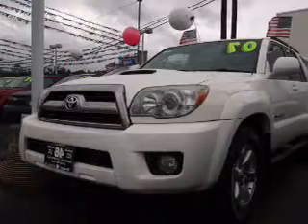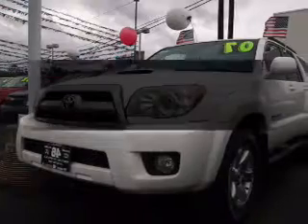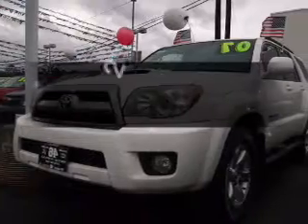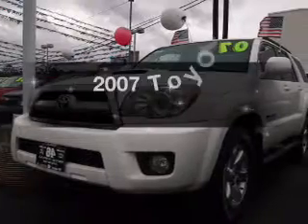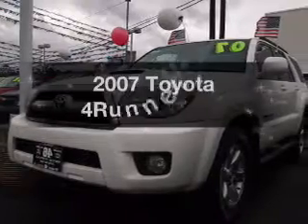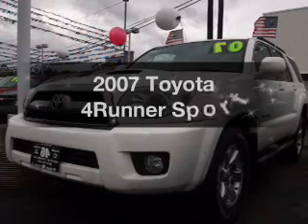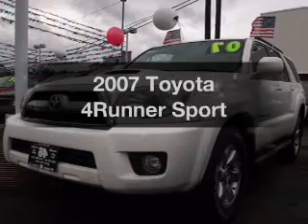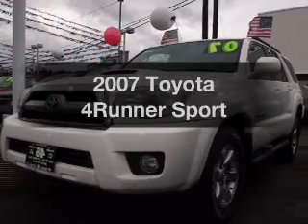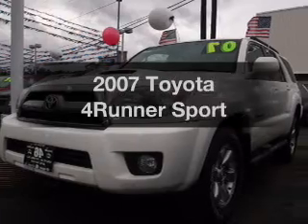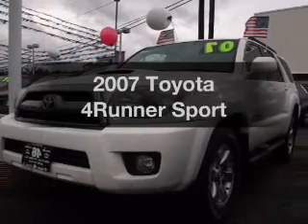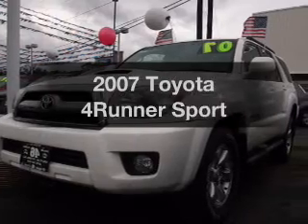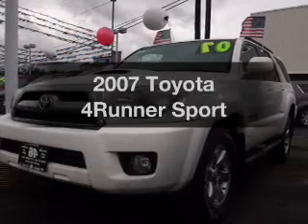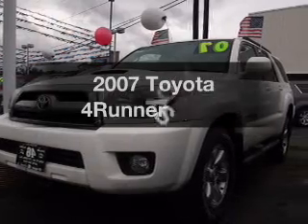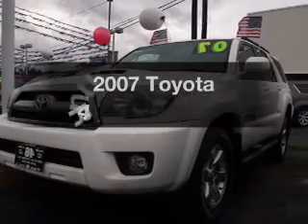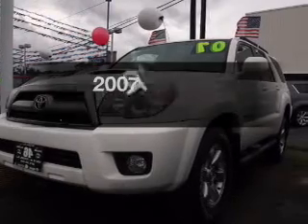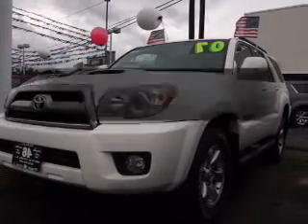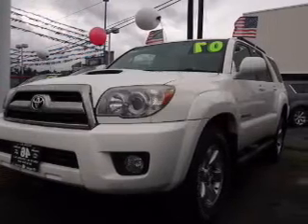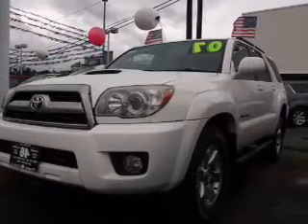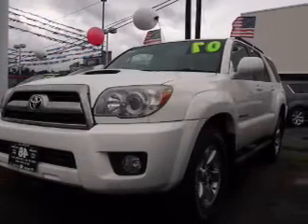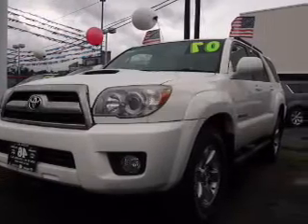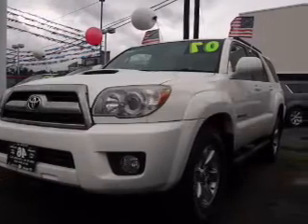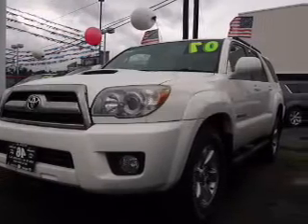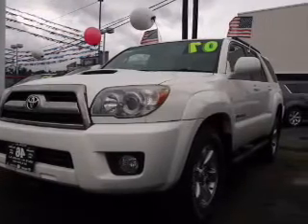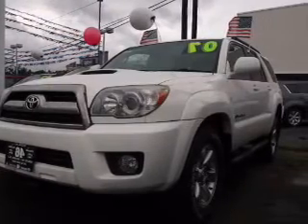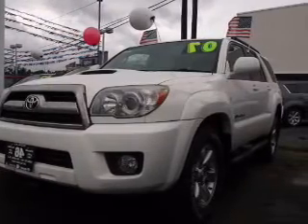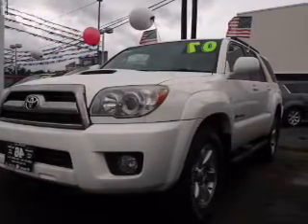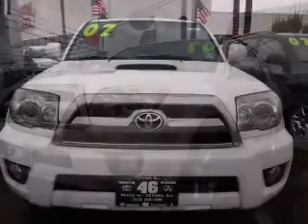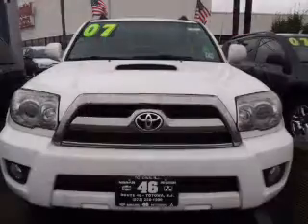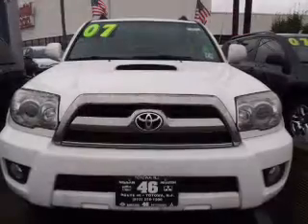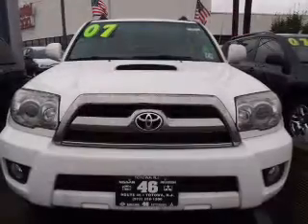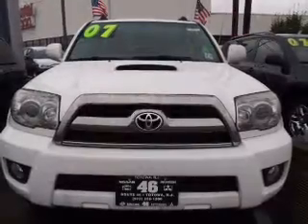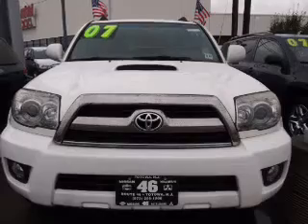Check out this 2007 Toyota 4Runner. Find everything you want in a ride under one roof with this vehicle.